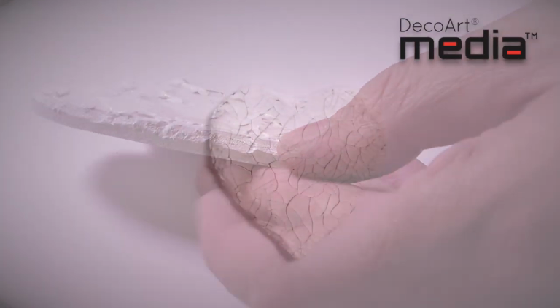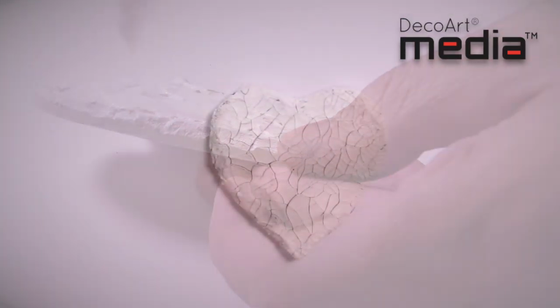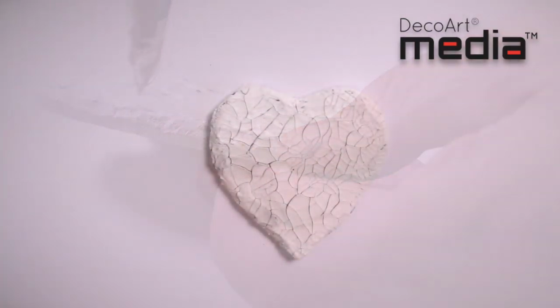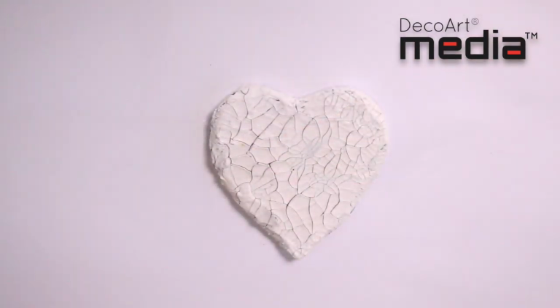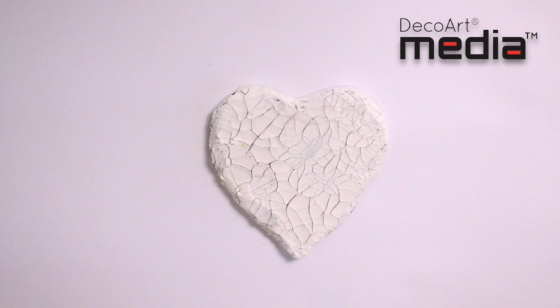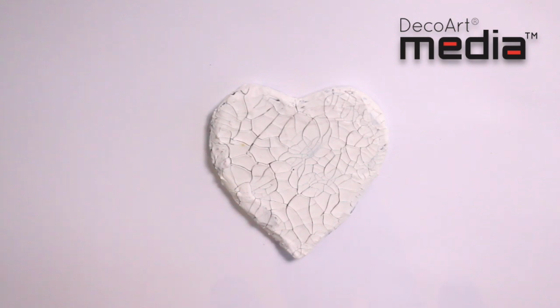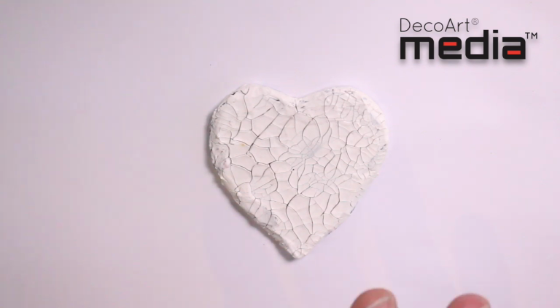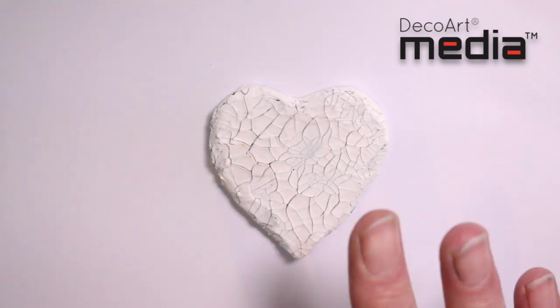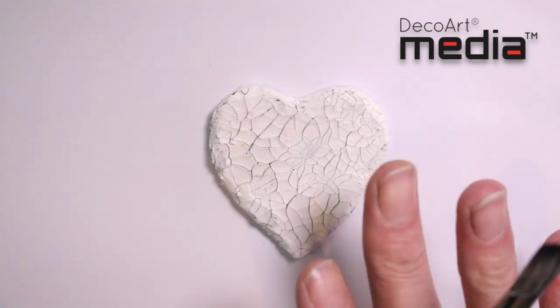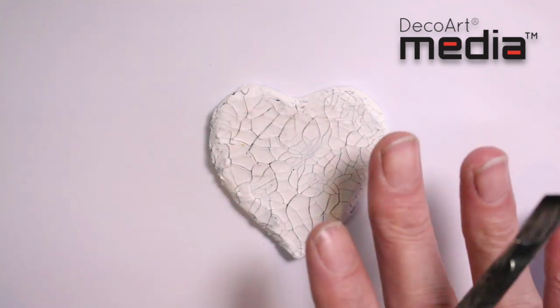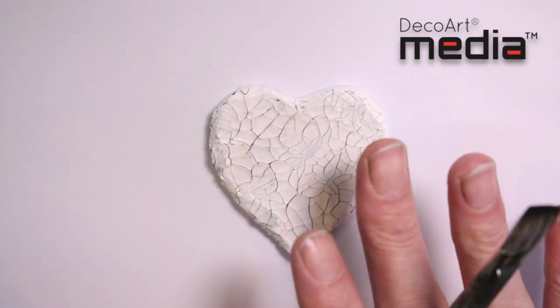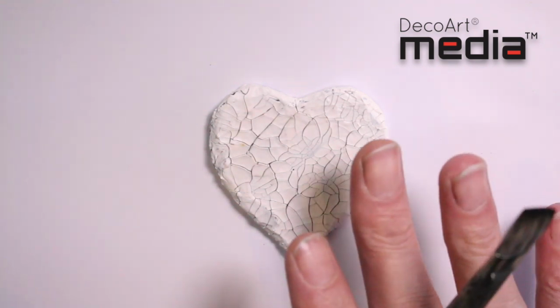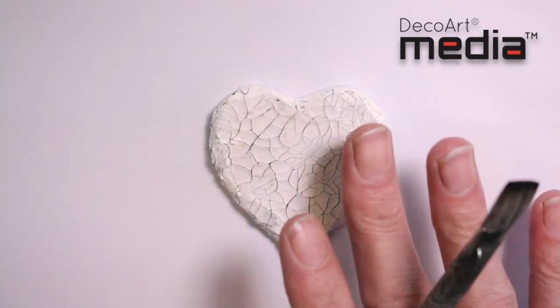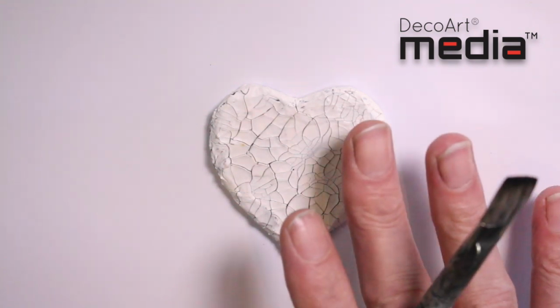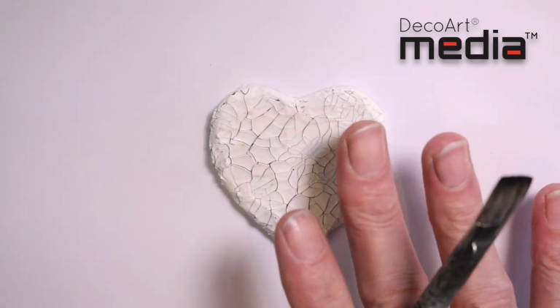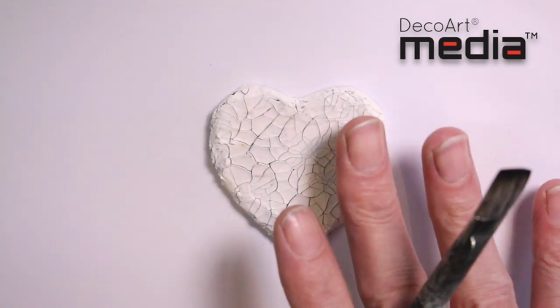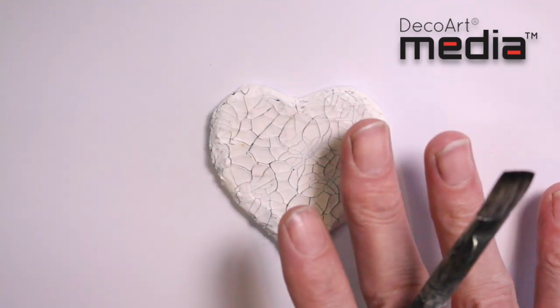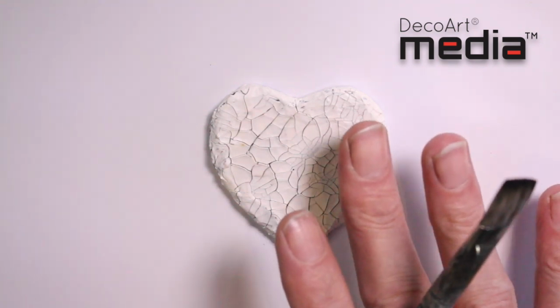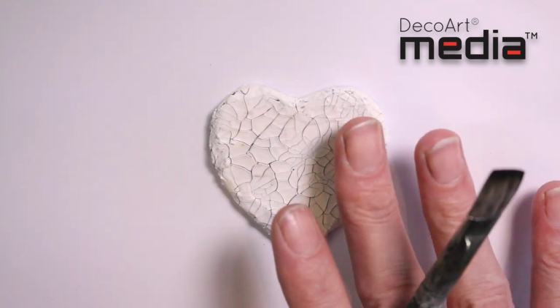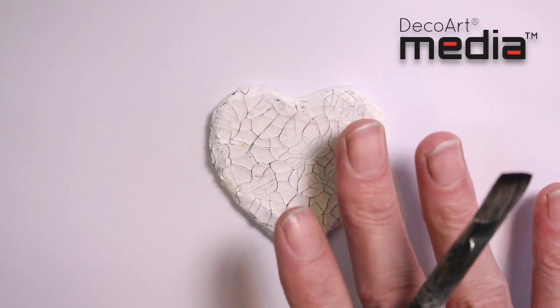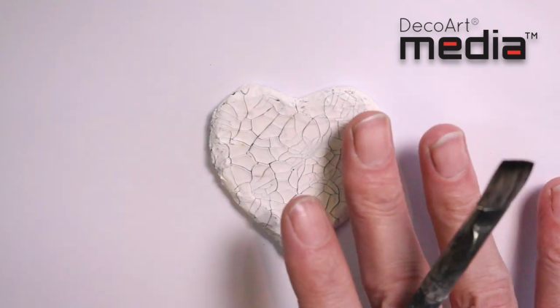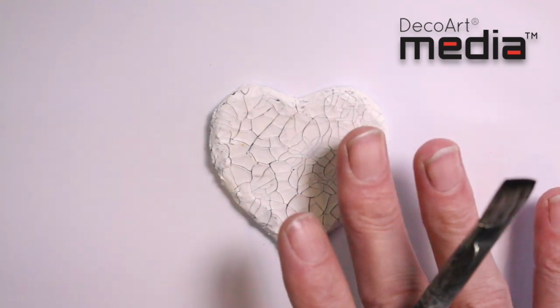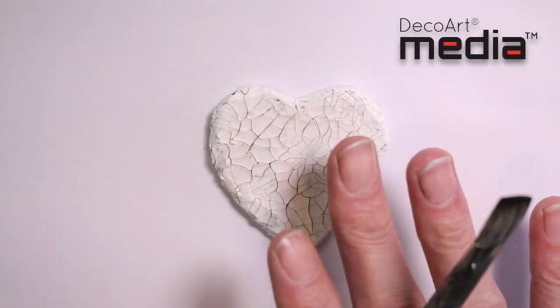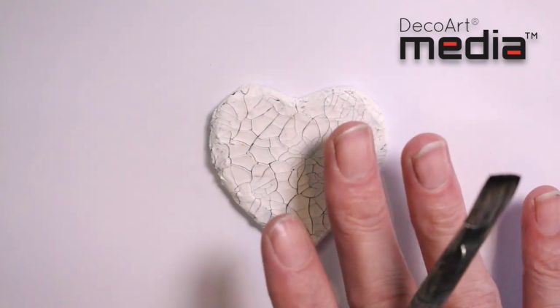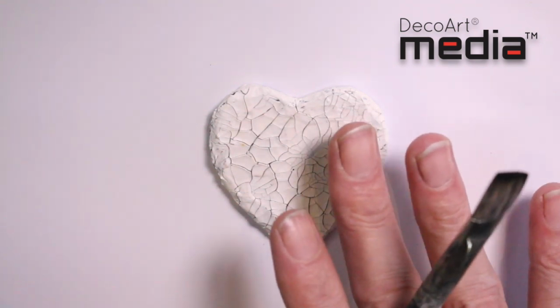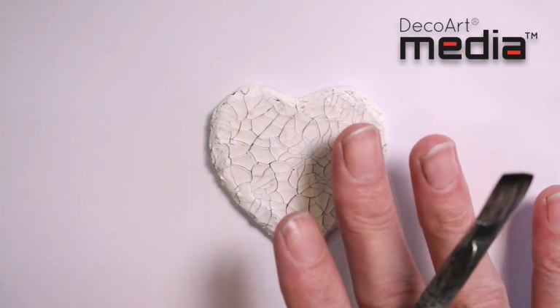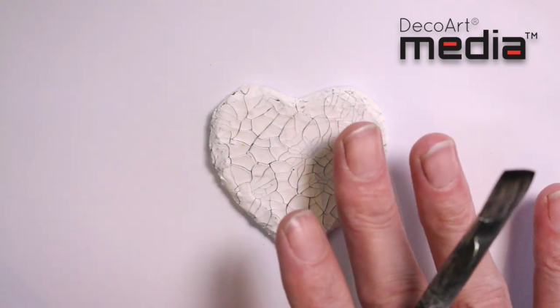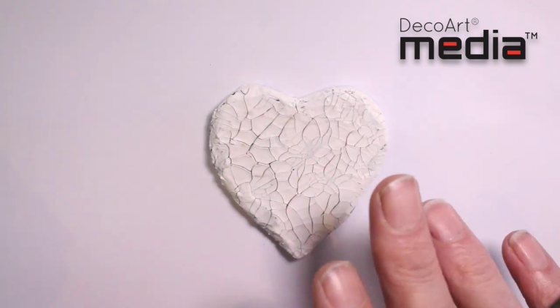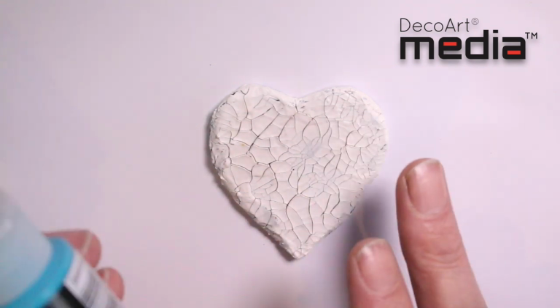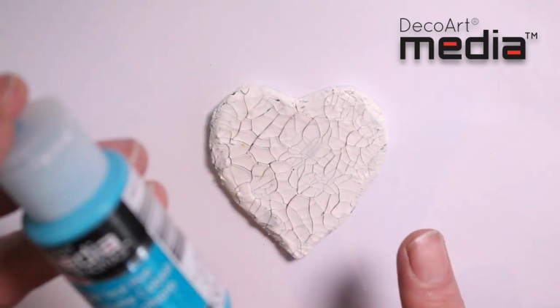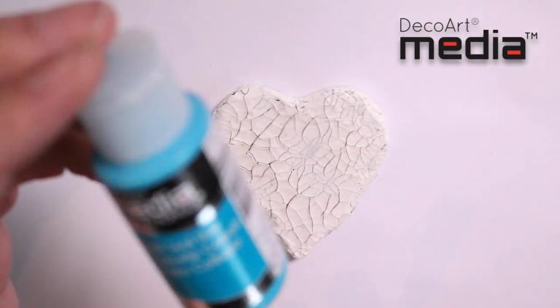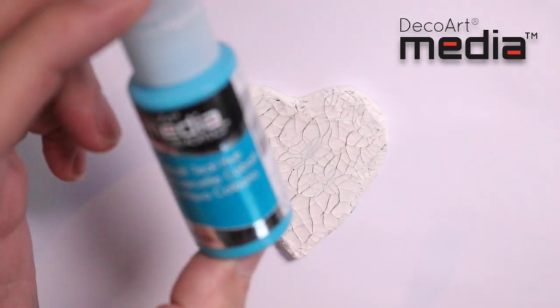The paste has now dried — it's been about an hour. It's important not to heat dry it. We've got lovely cracks going on on the surface.